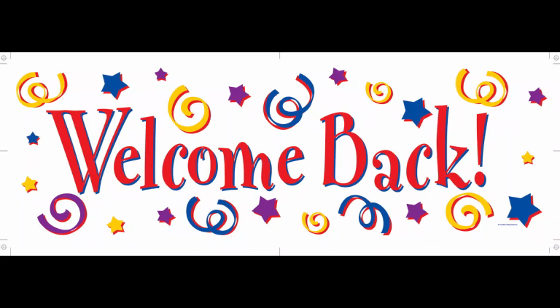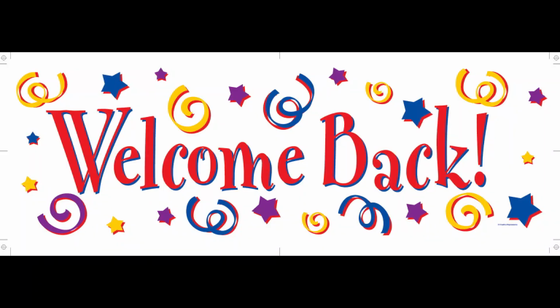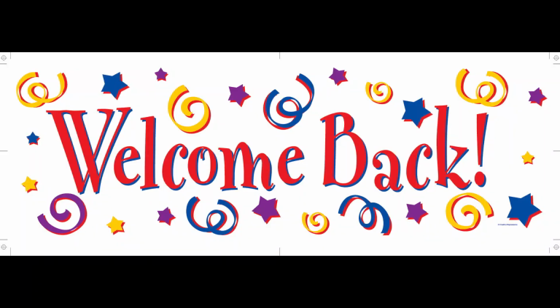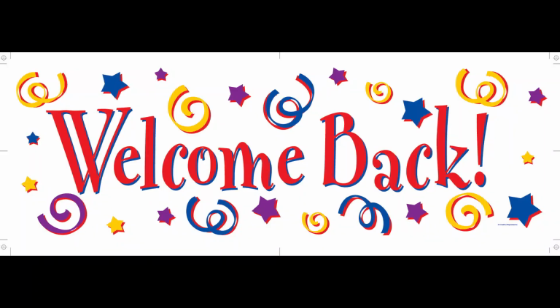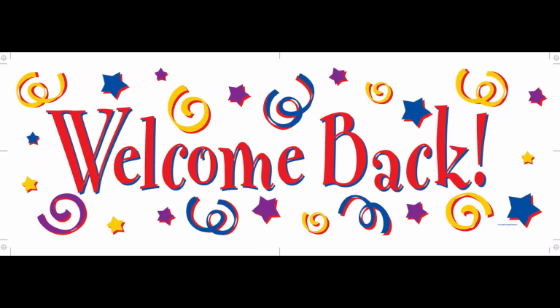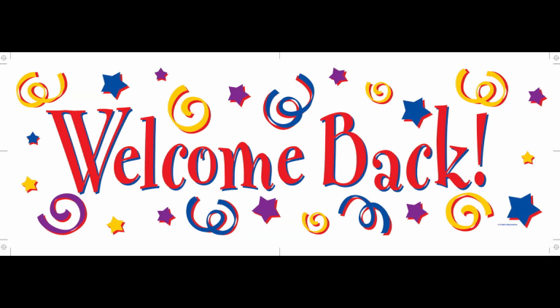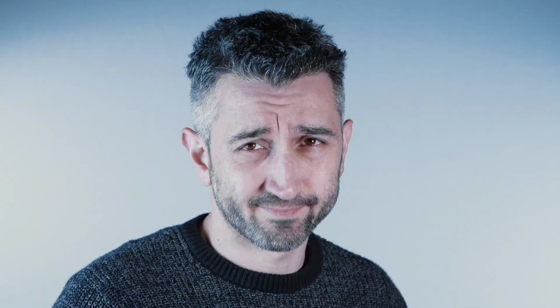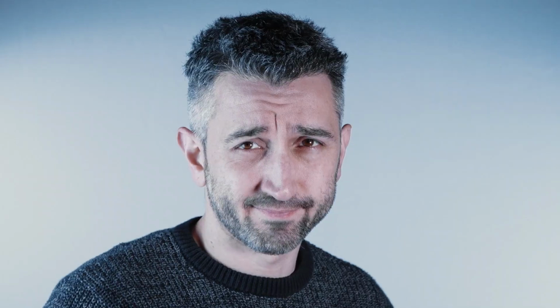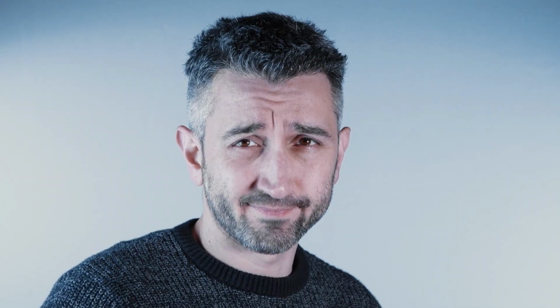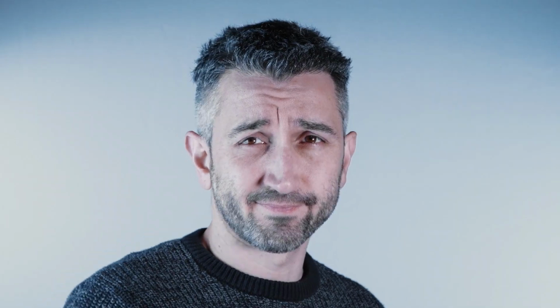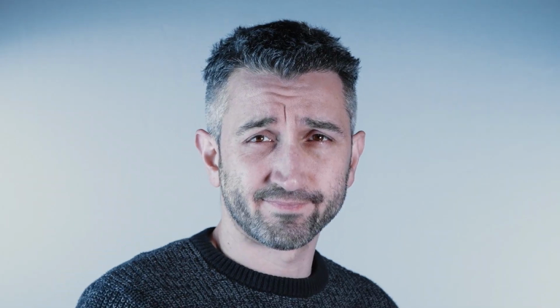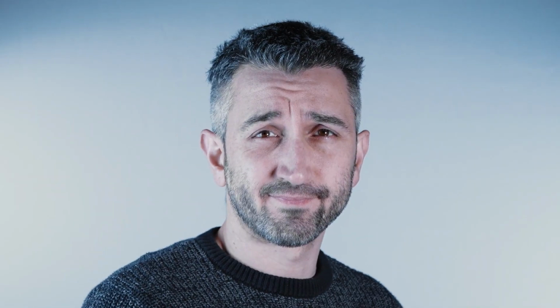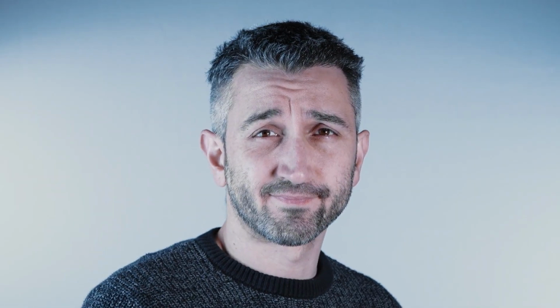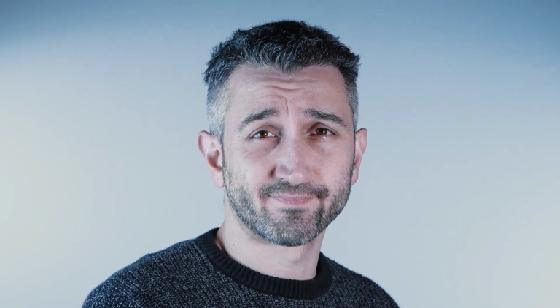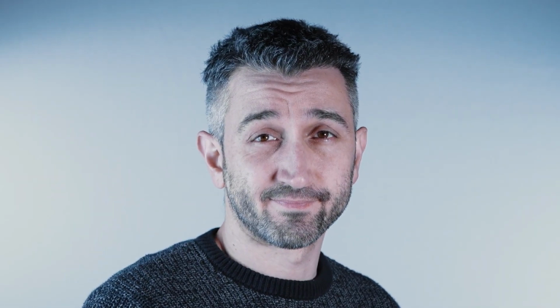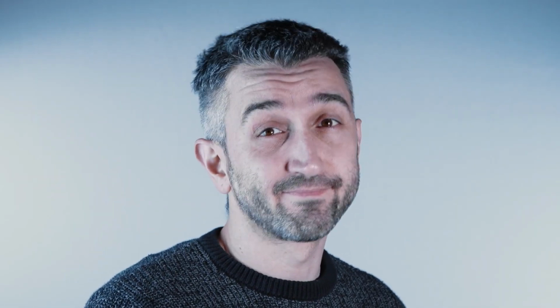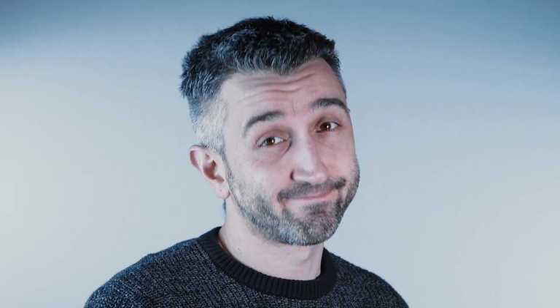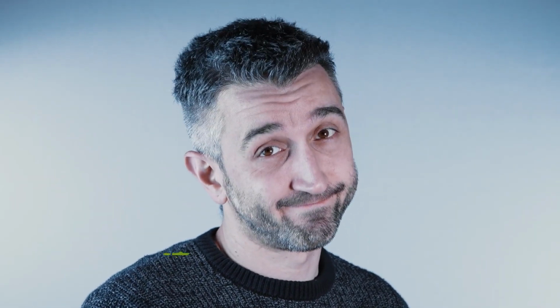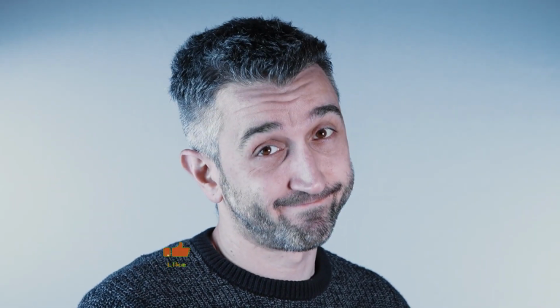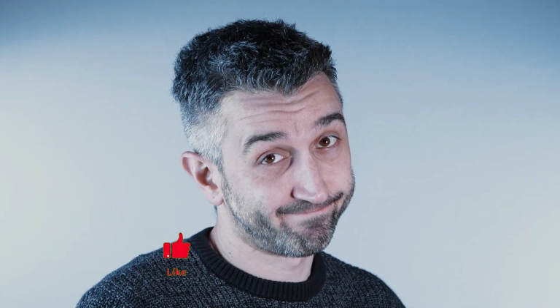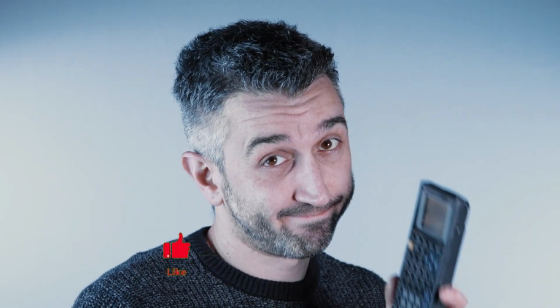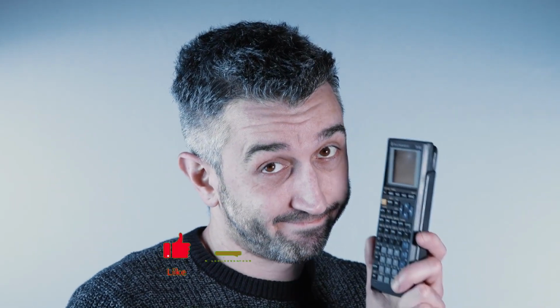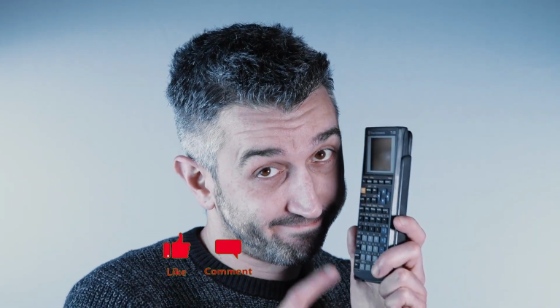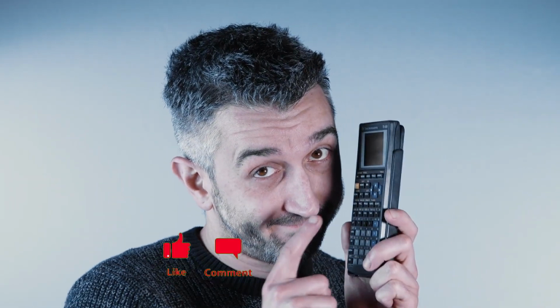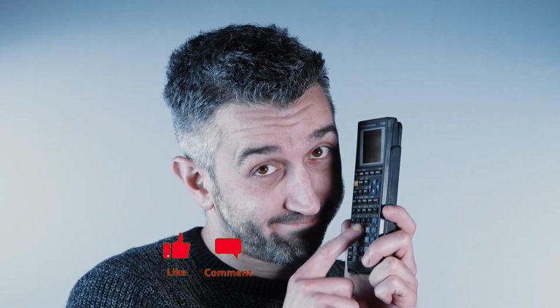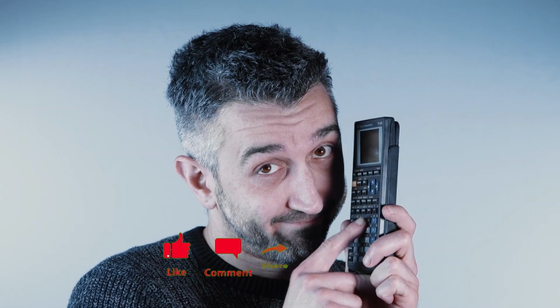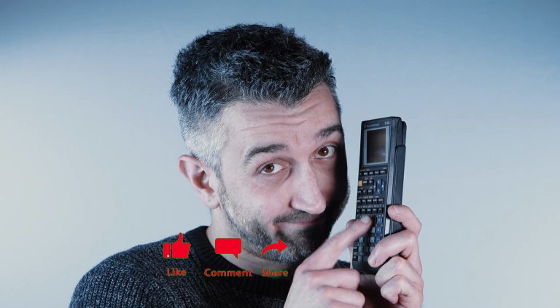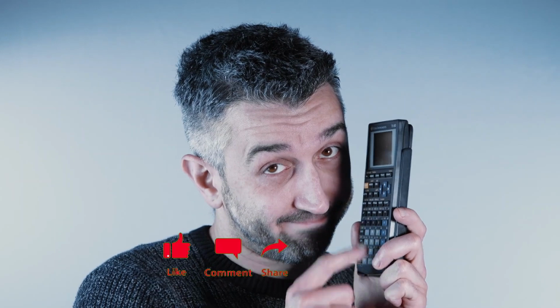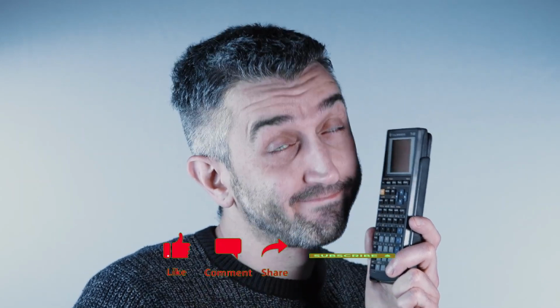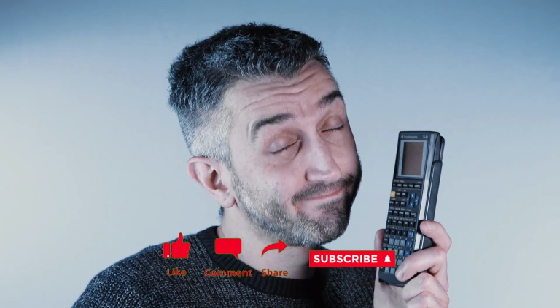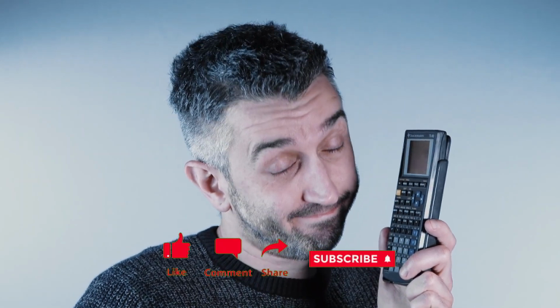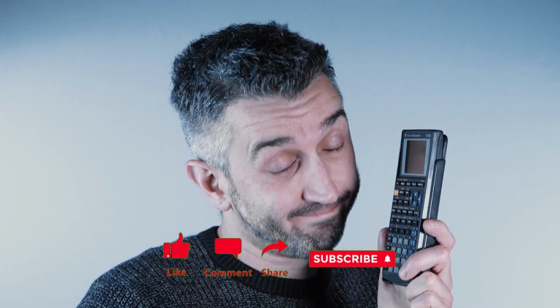Welcome back viewers, James here. If you're new, make sure to like, share, and subscribe so you don't miss any of these exciting Galaxy updates.